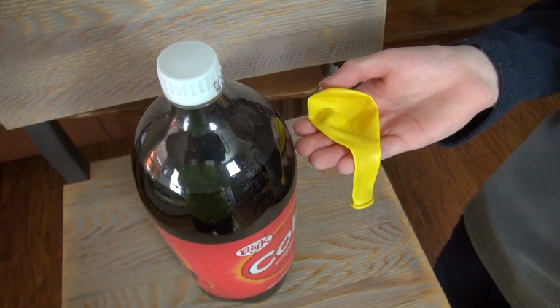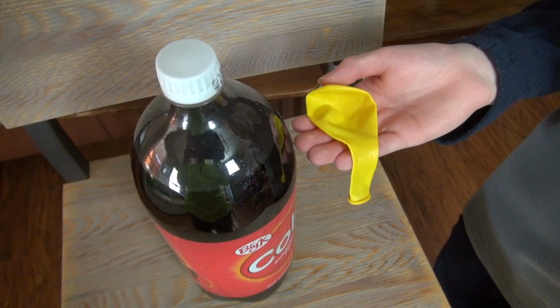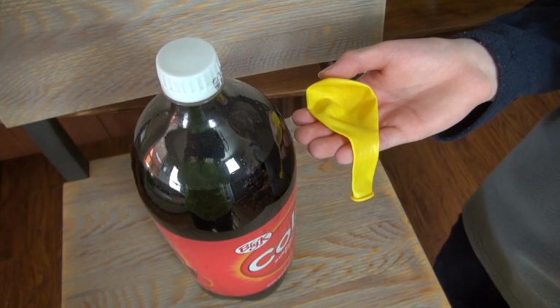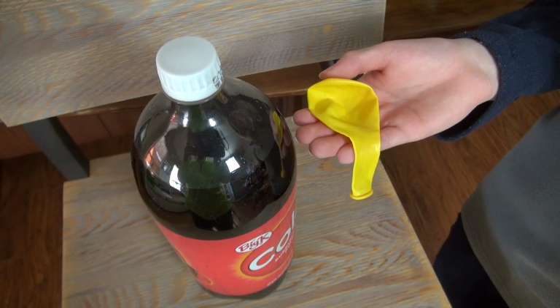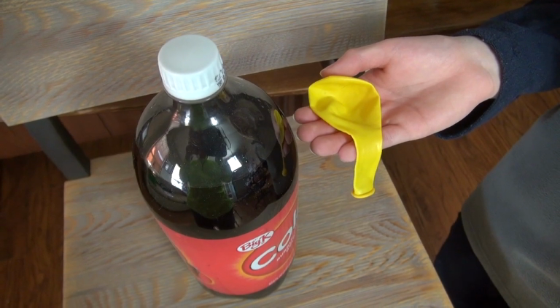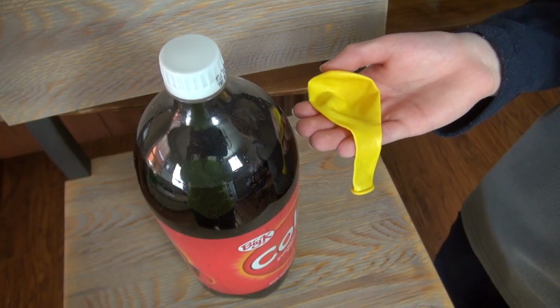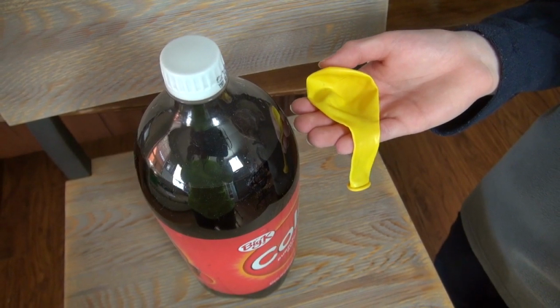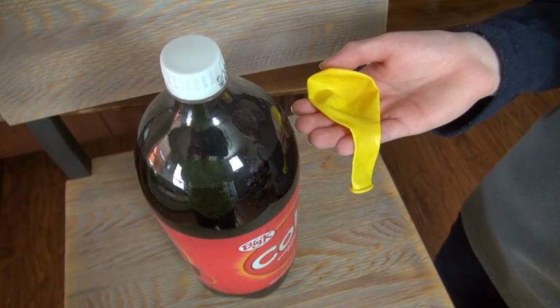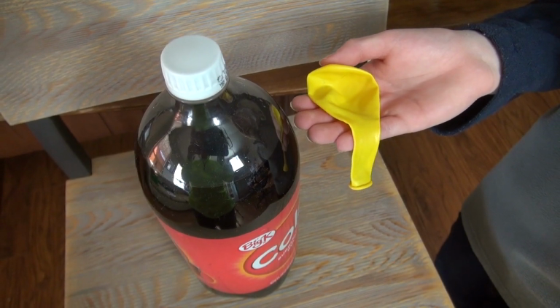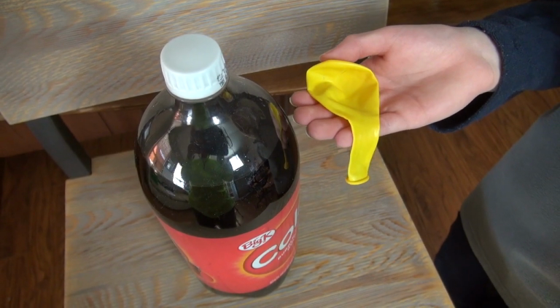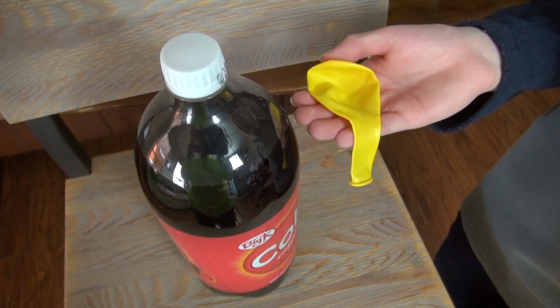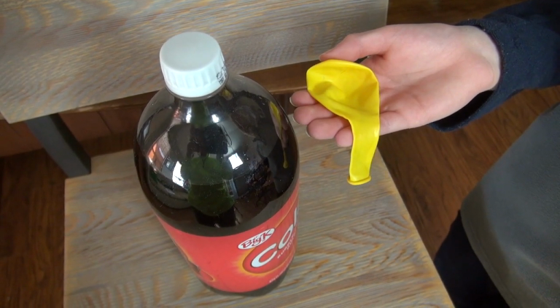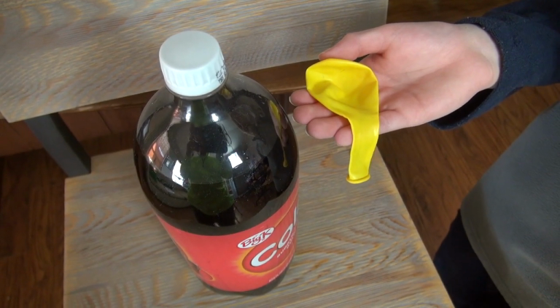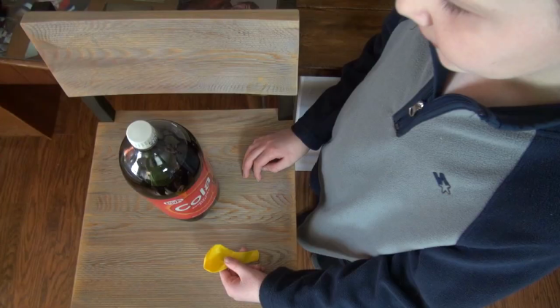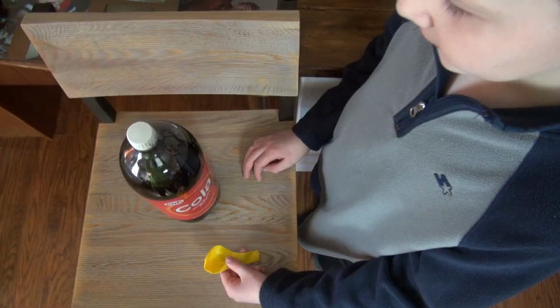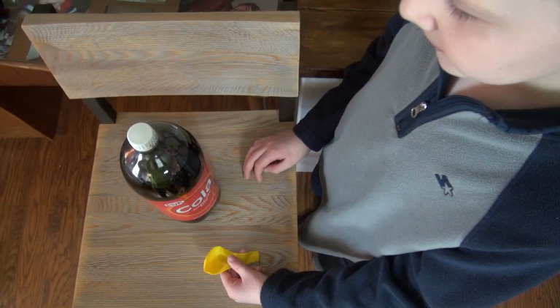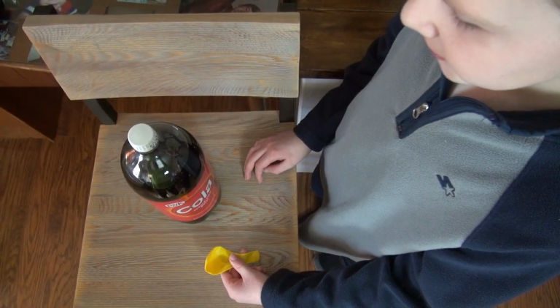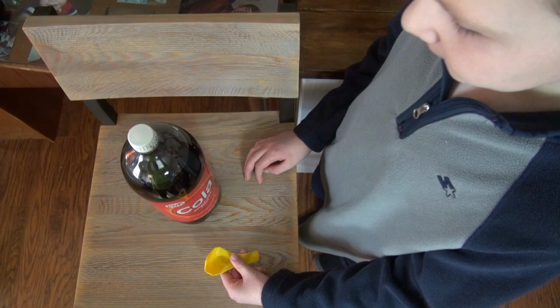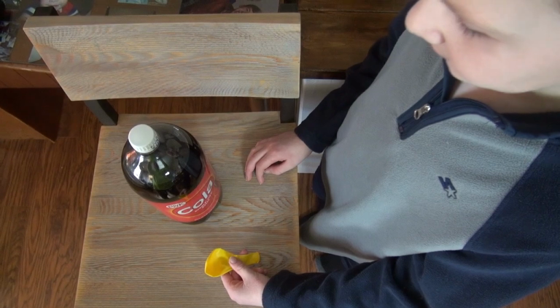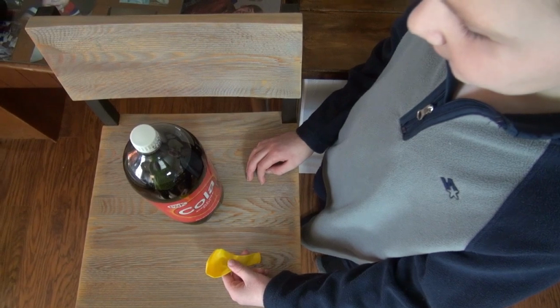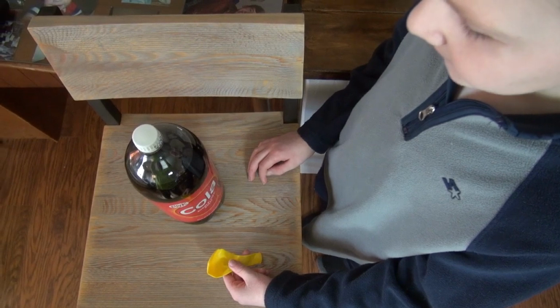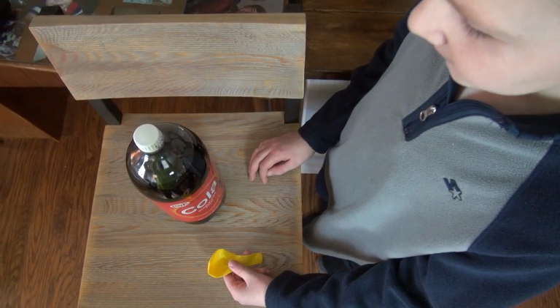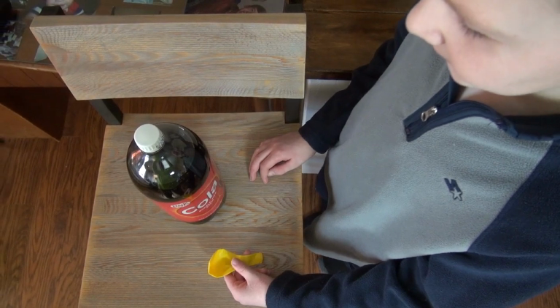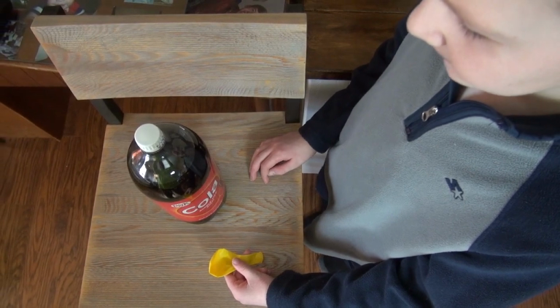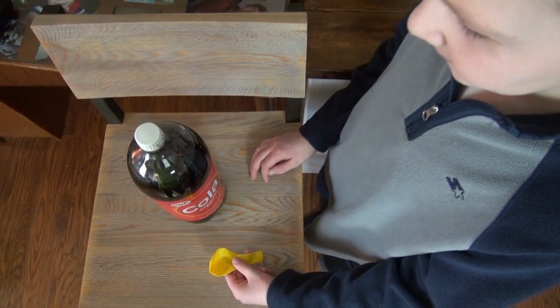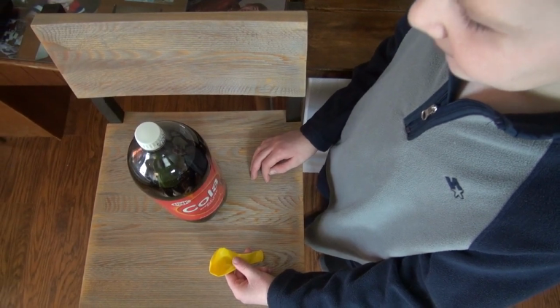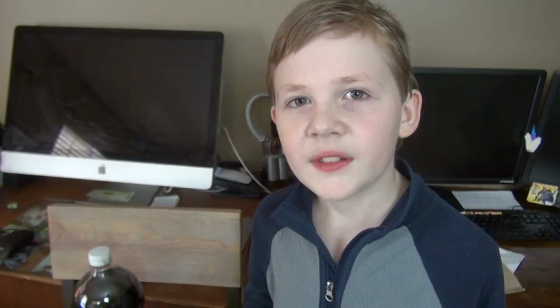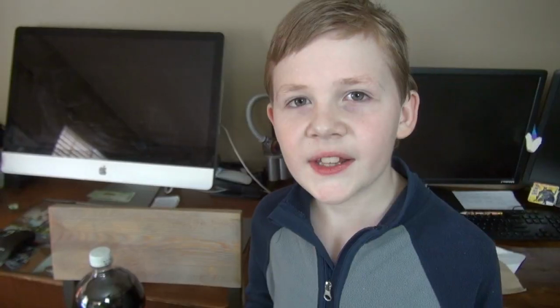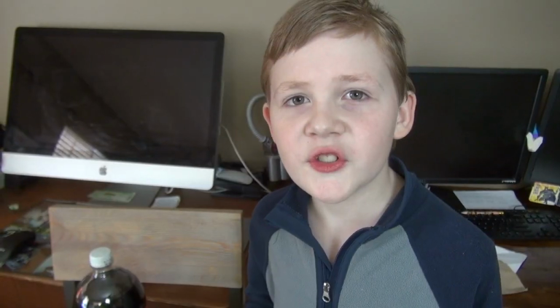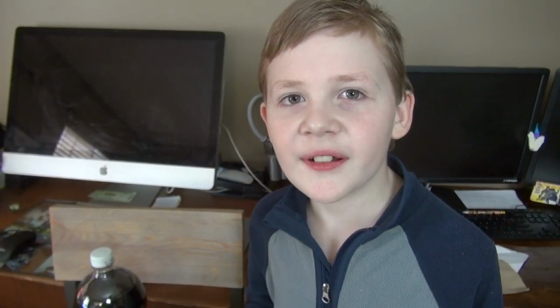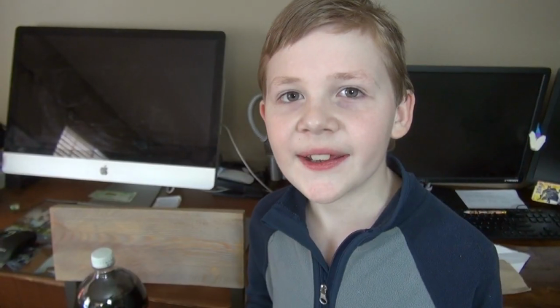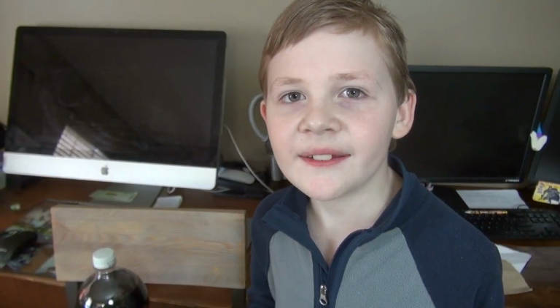Will this pop blow up the balloon? We'll check it every 10 minutes. Let's try it.